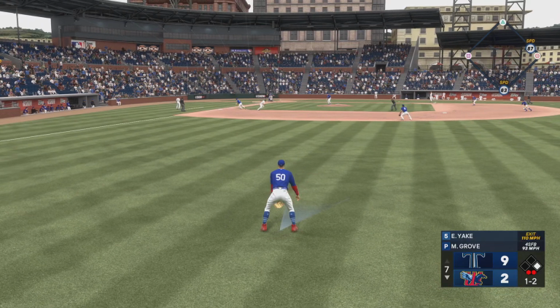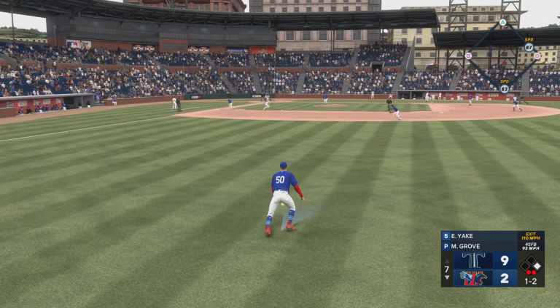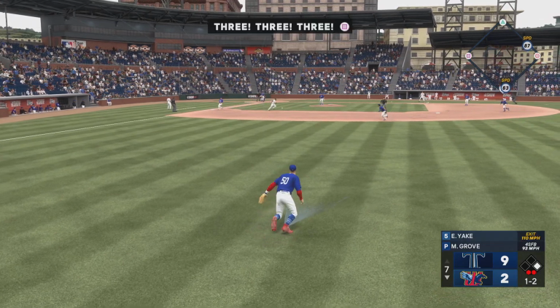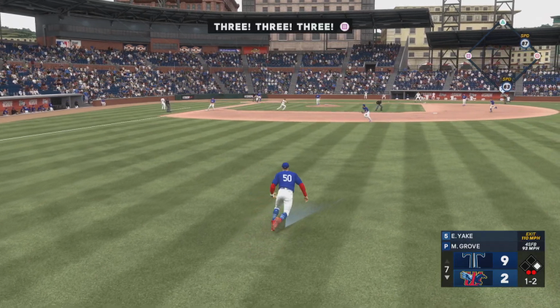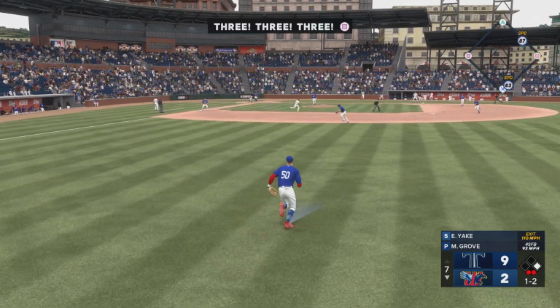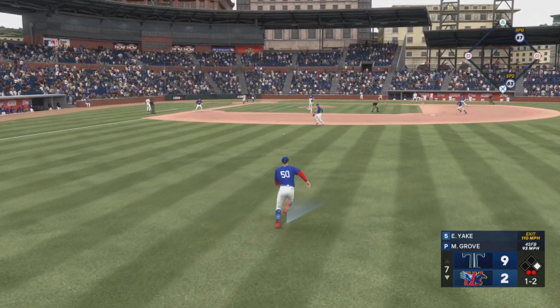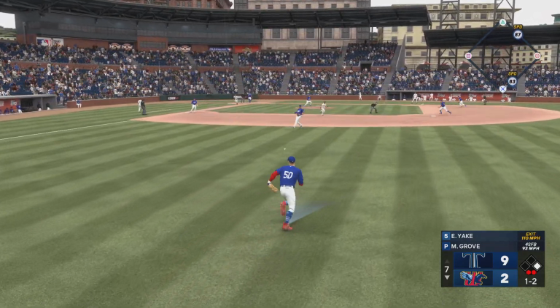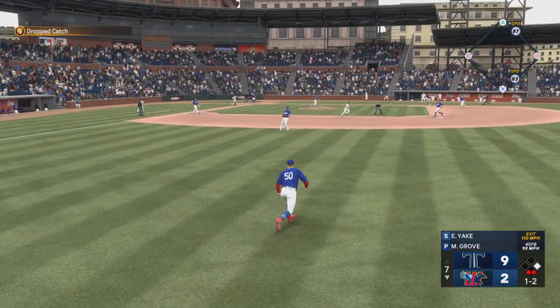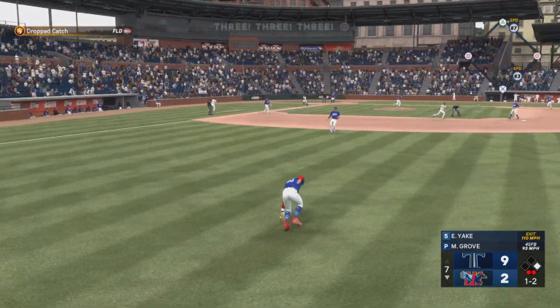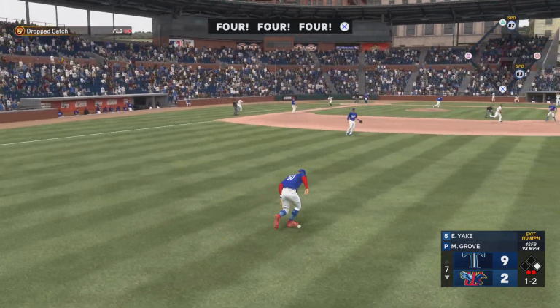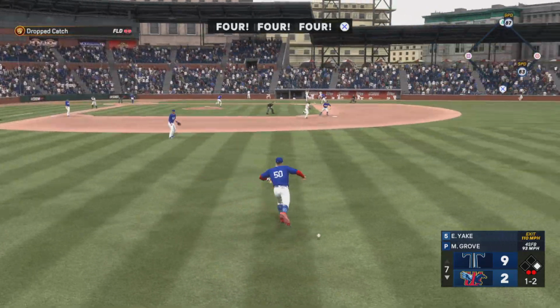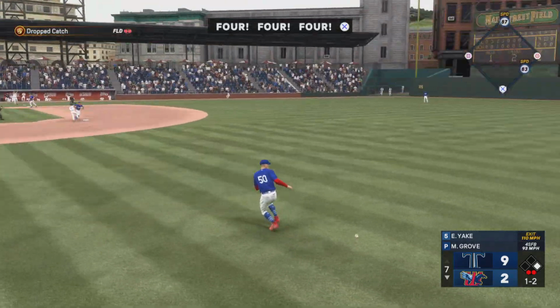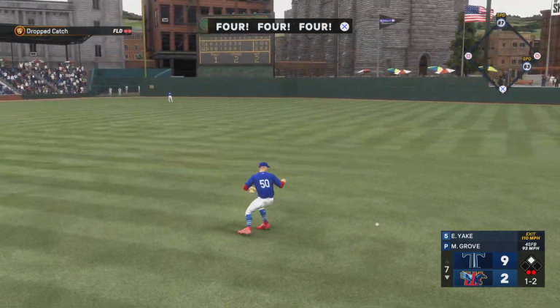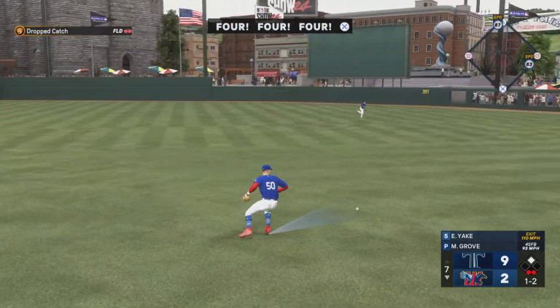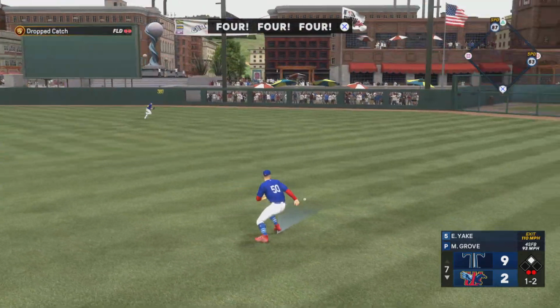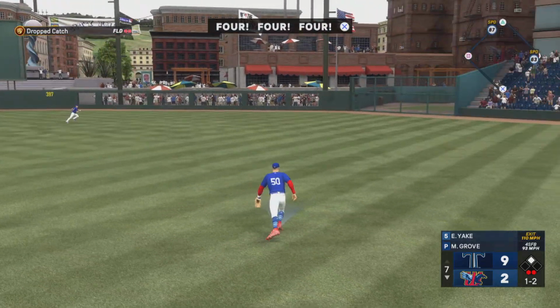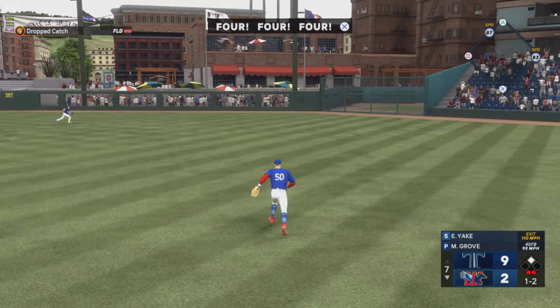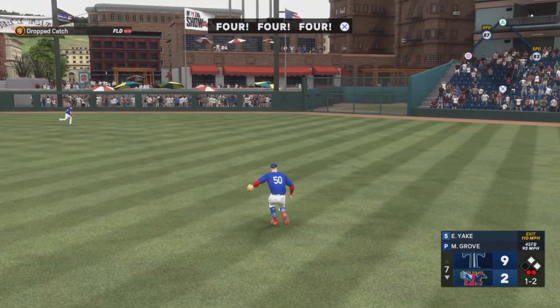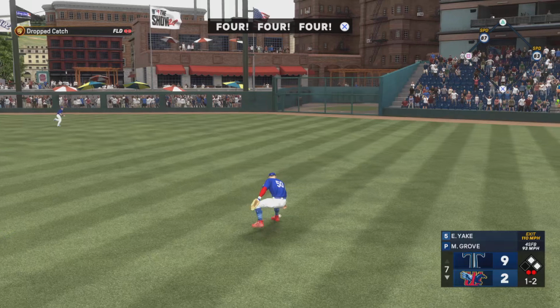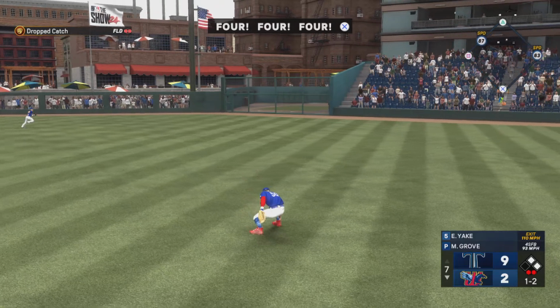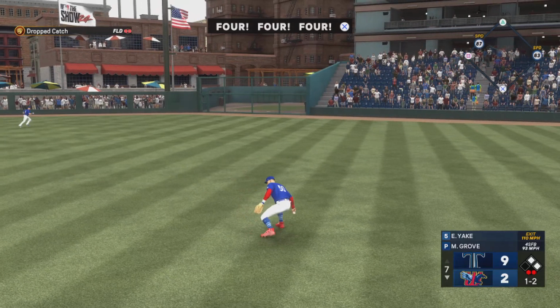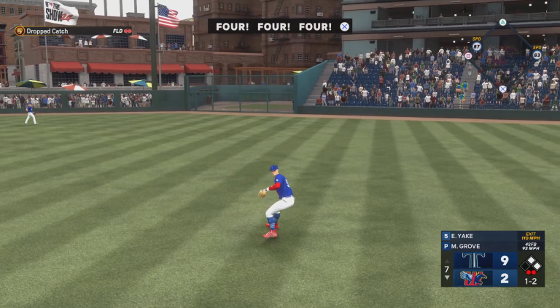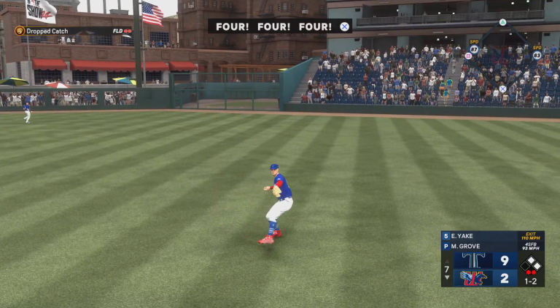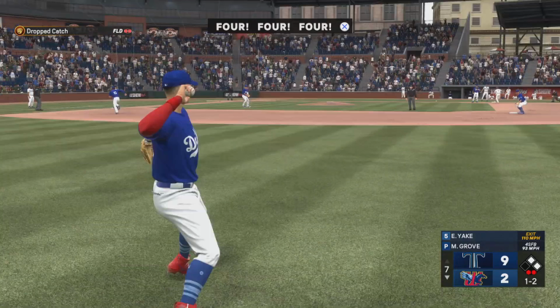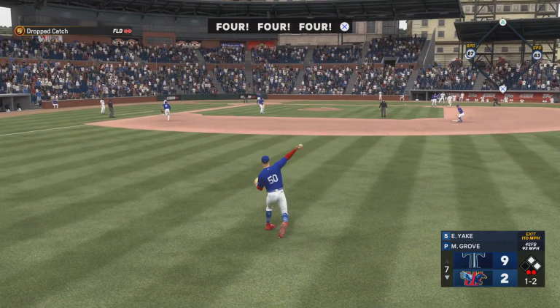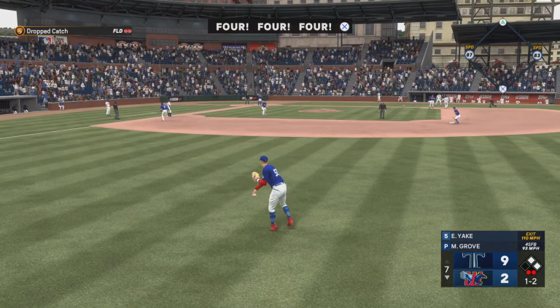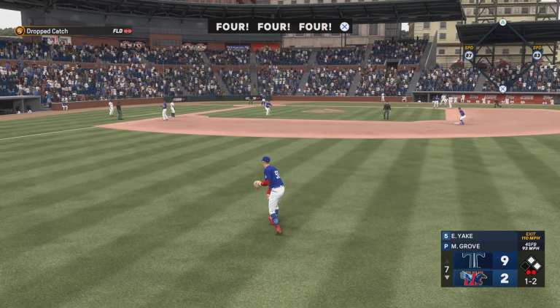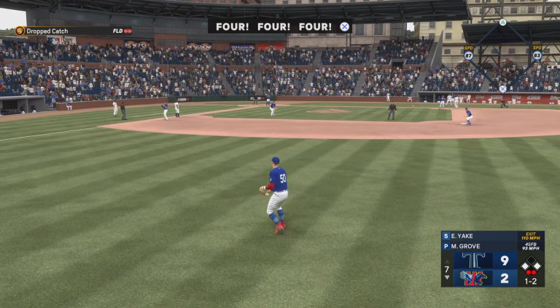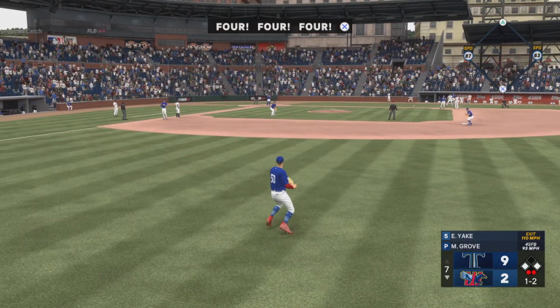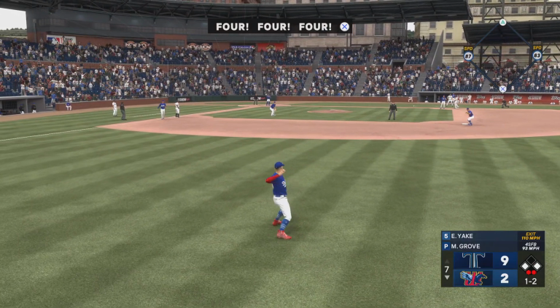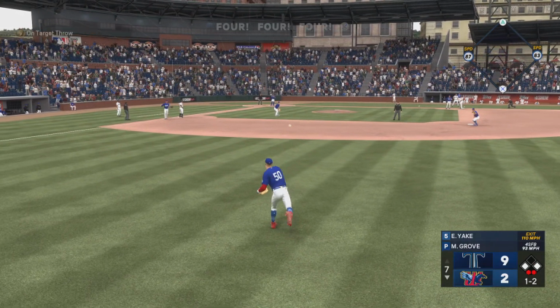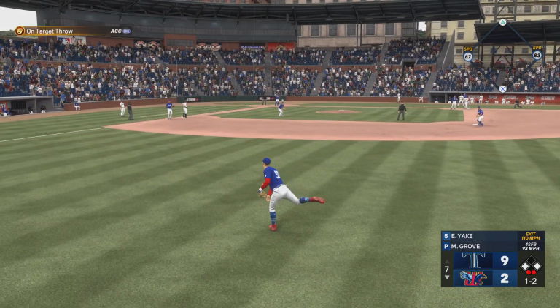Sharp grounder — that's through for a base knock. Around second on his way to third, and now runners on the corners with two away.